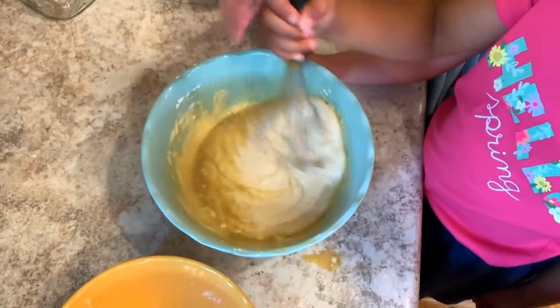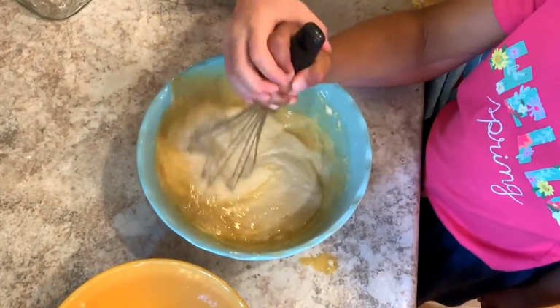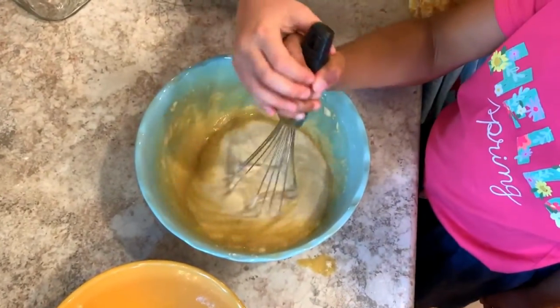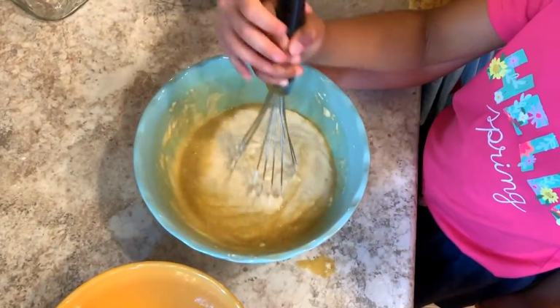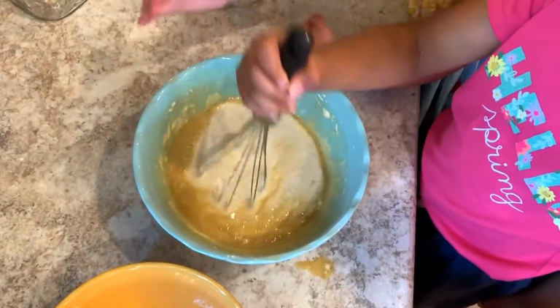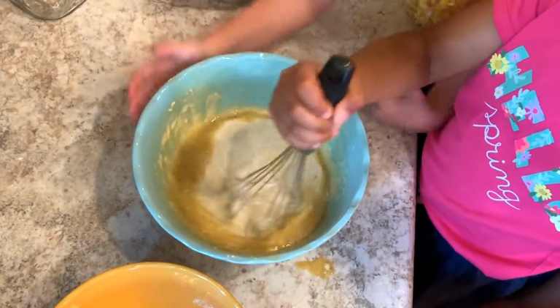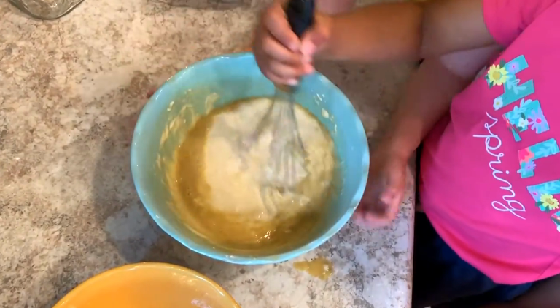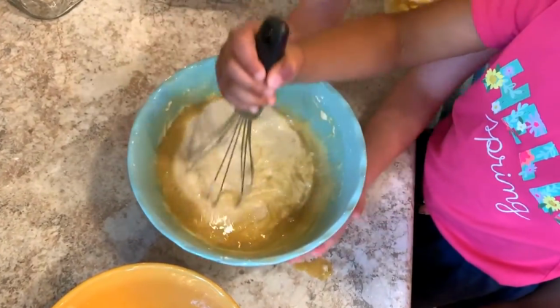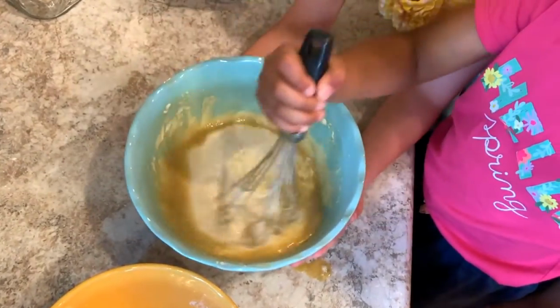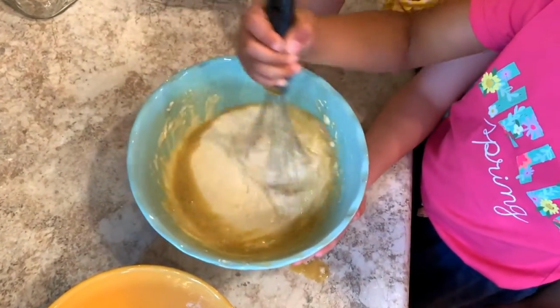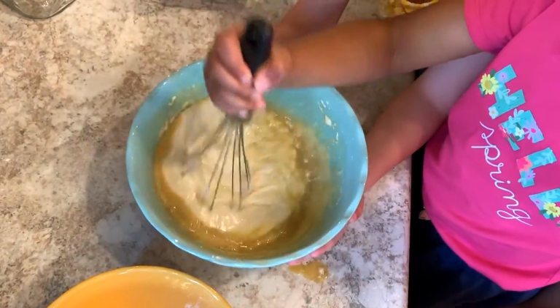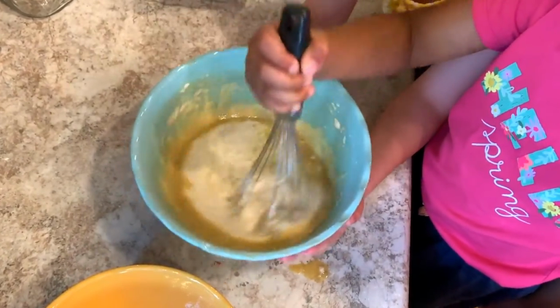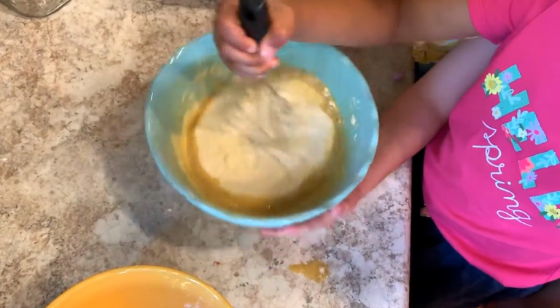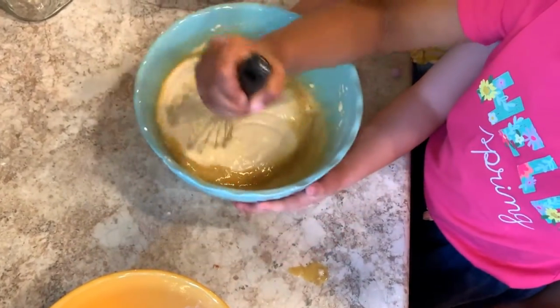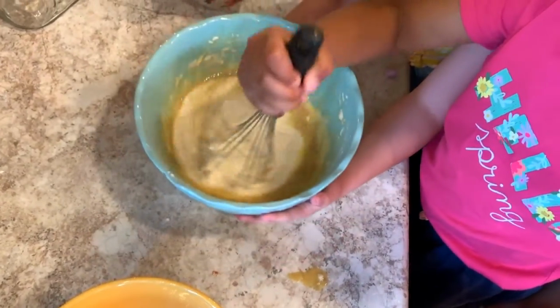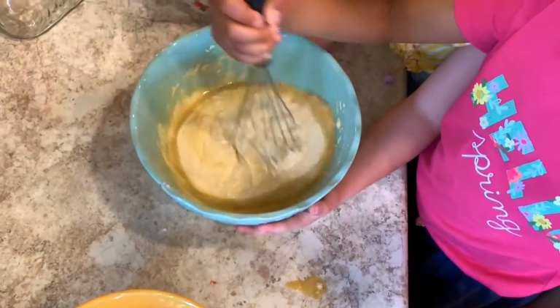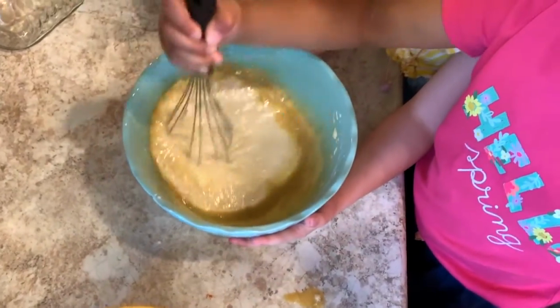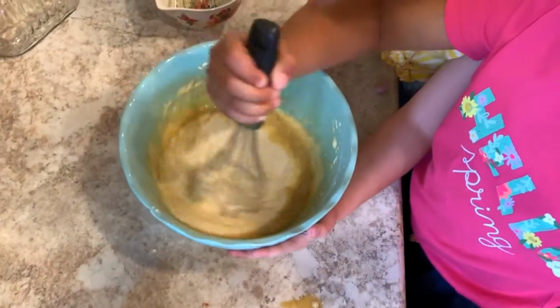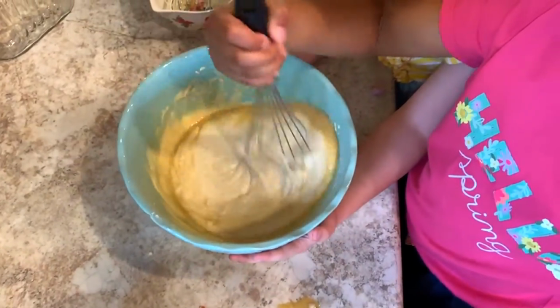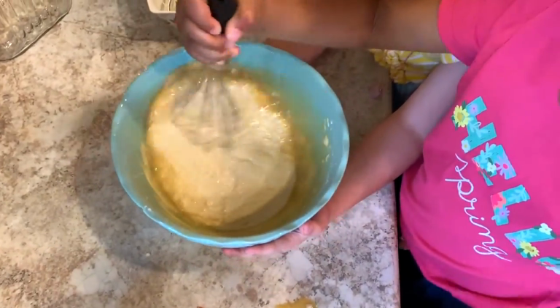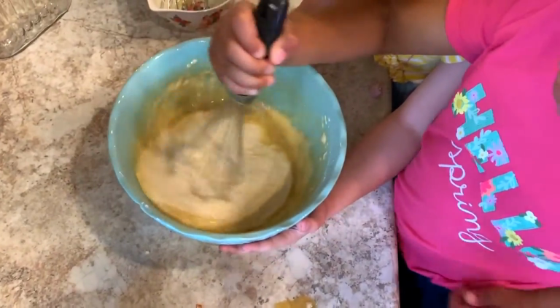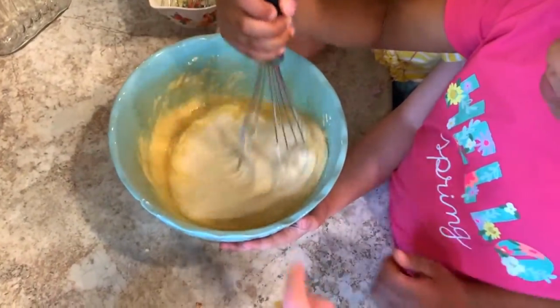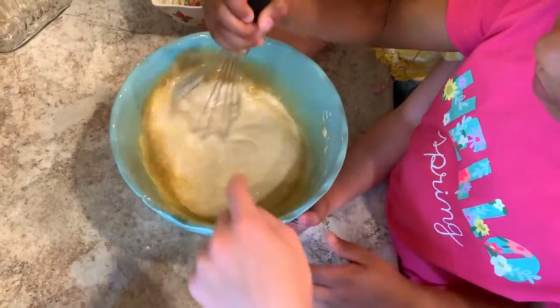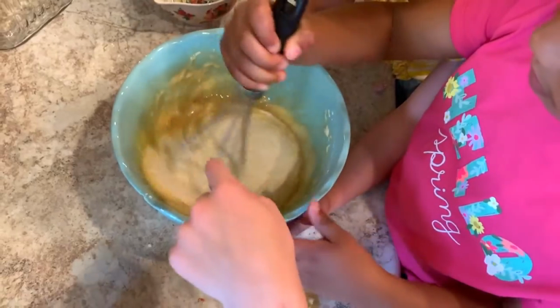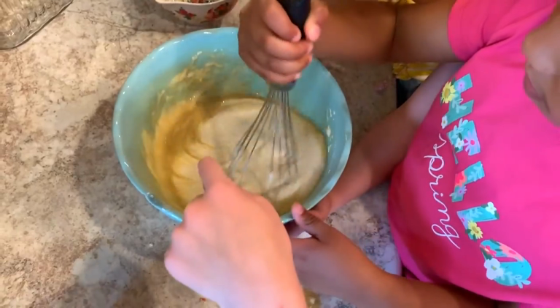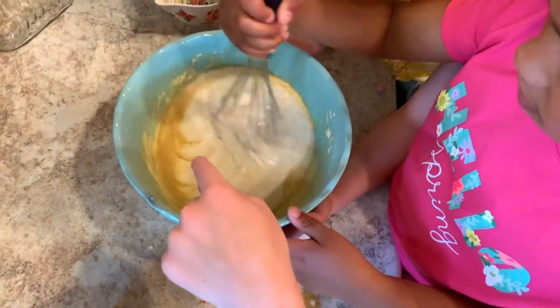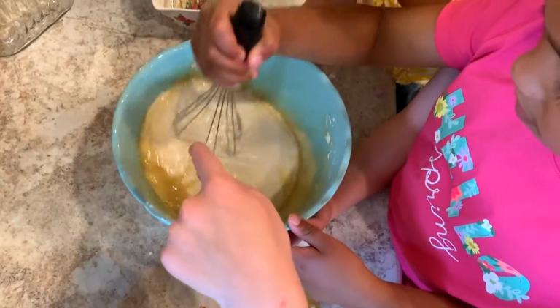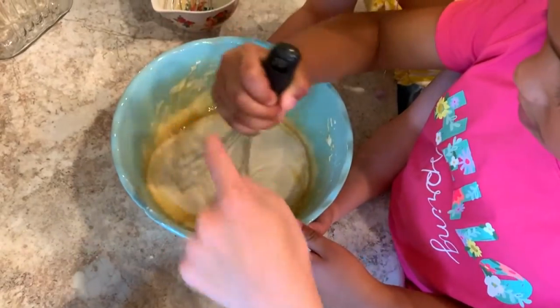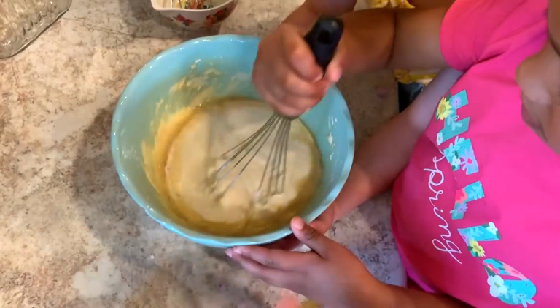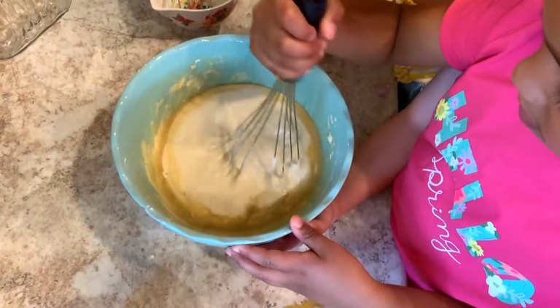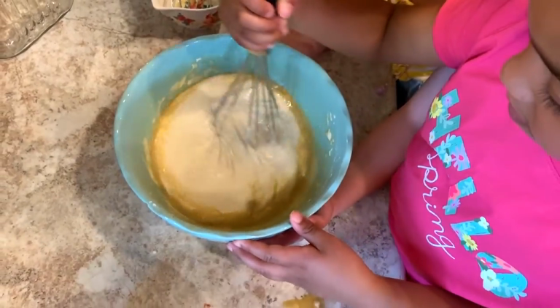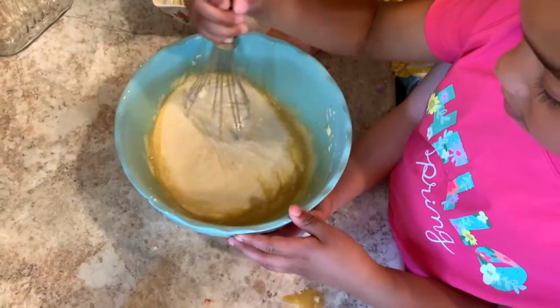Now we're going to whisk it until it's all smooth. Good teamwork, girls.